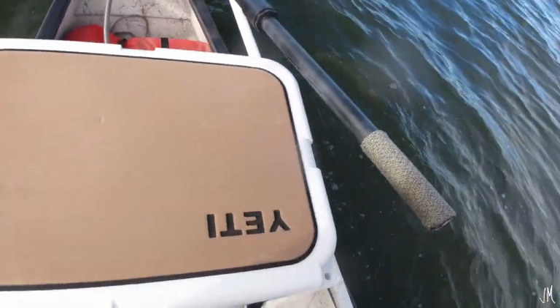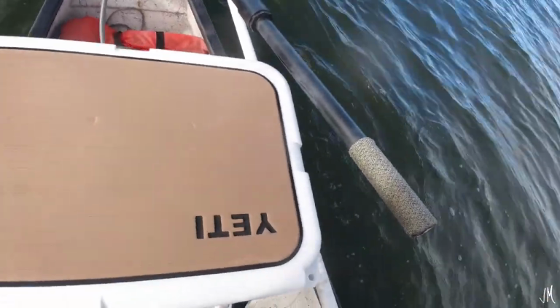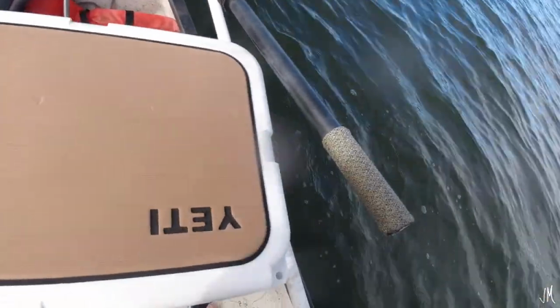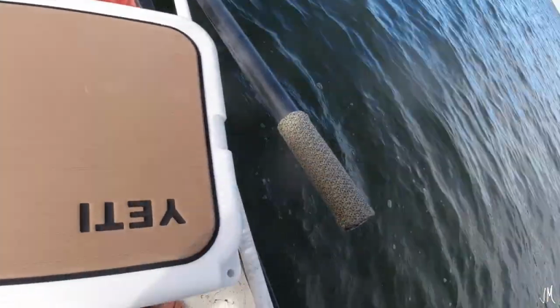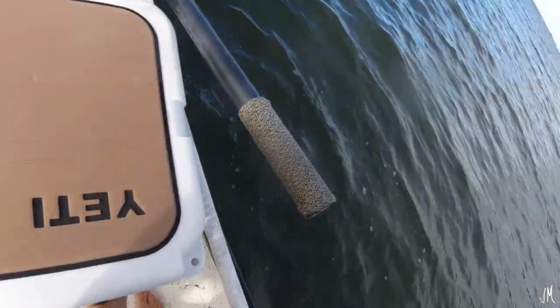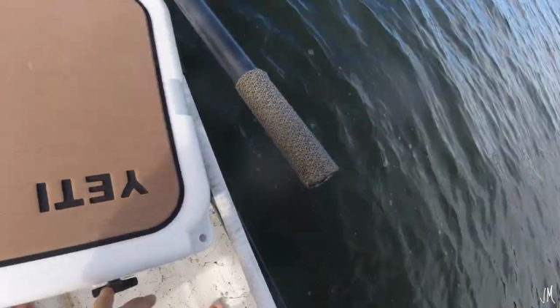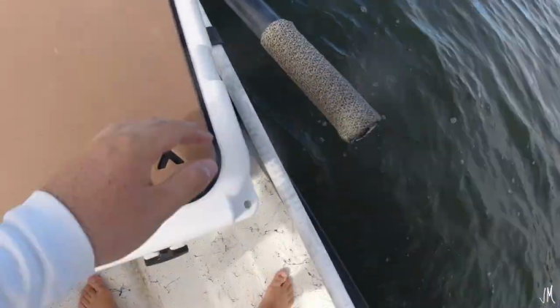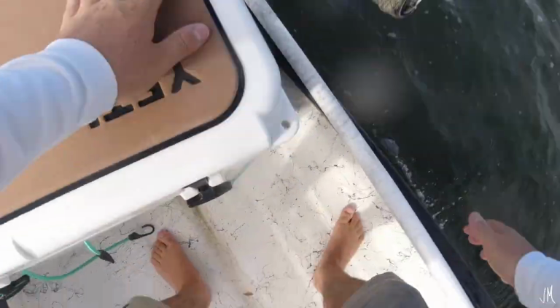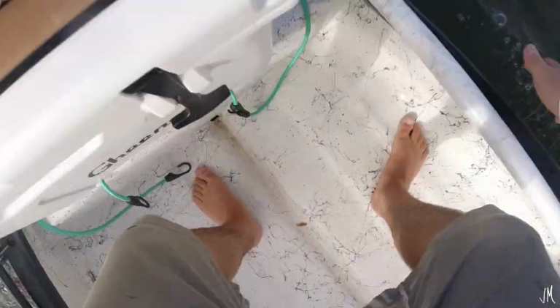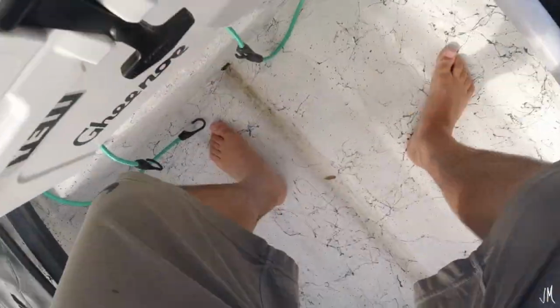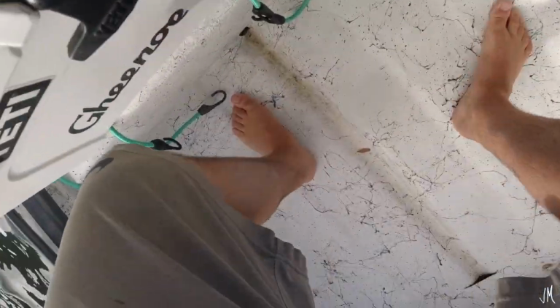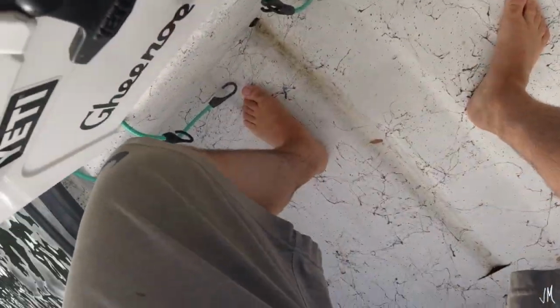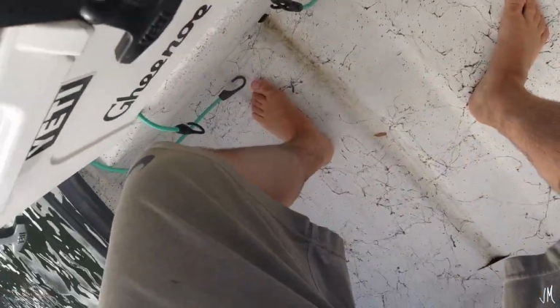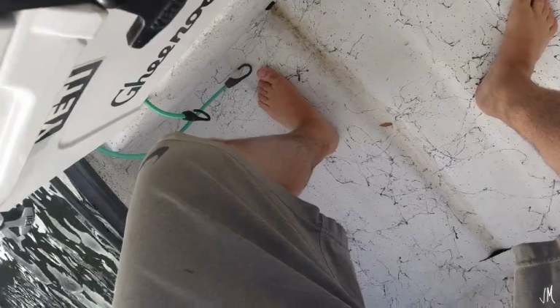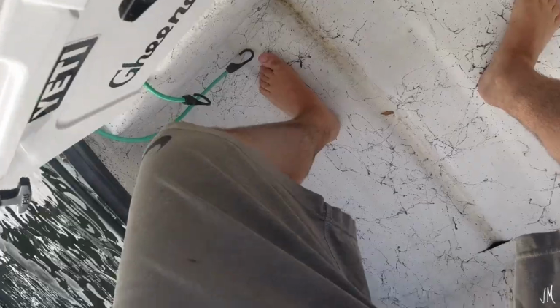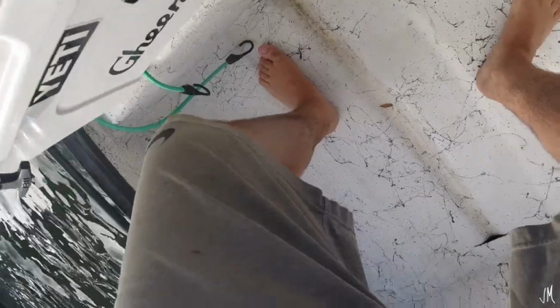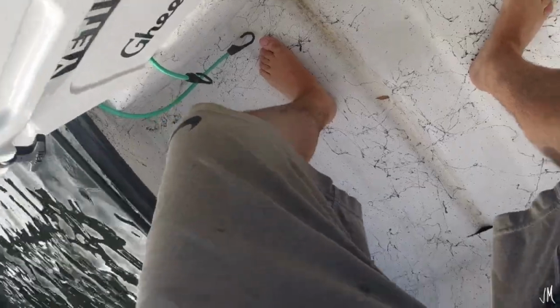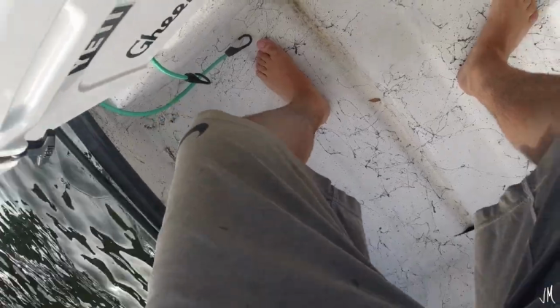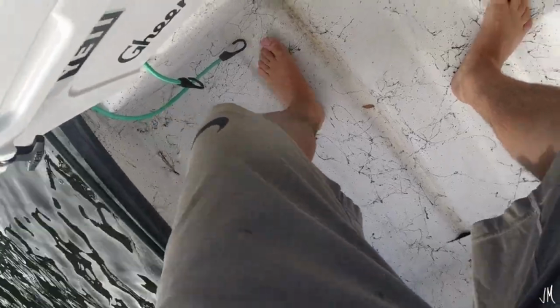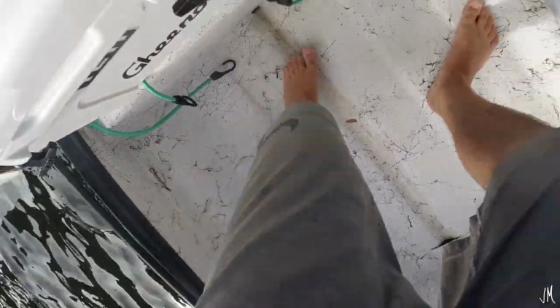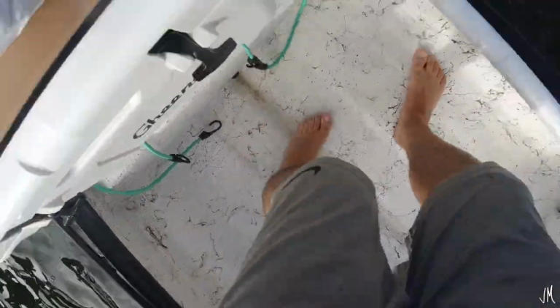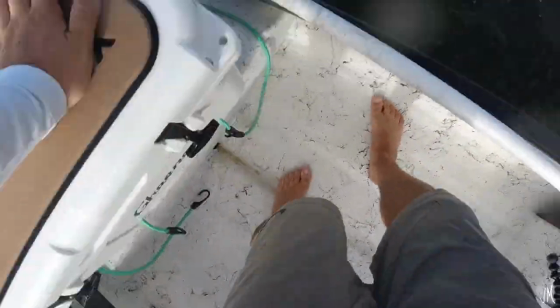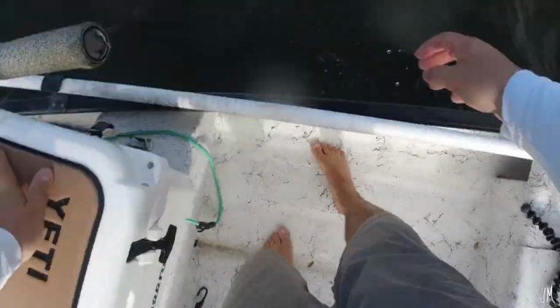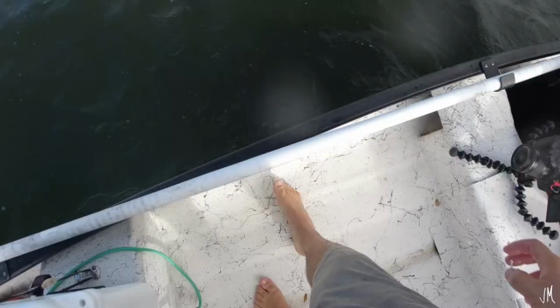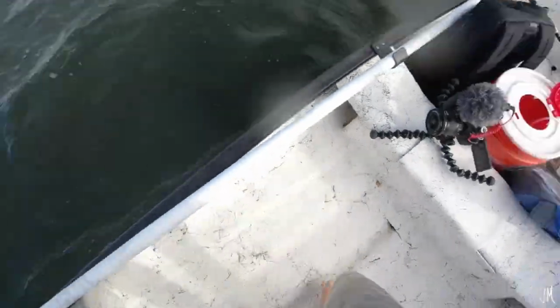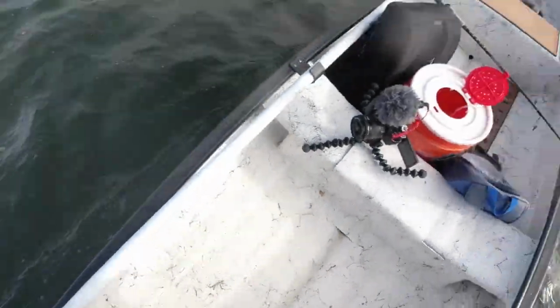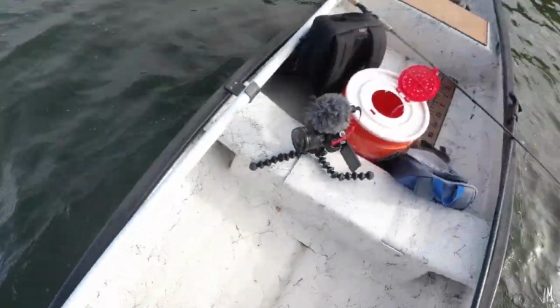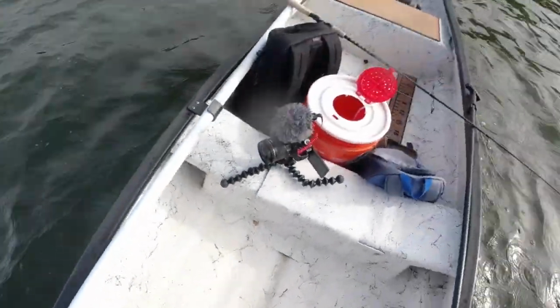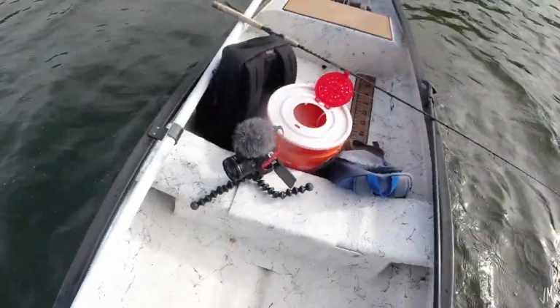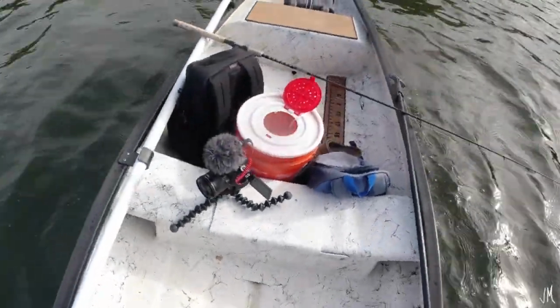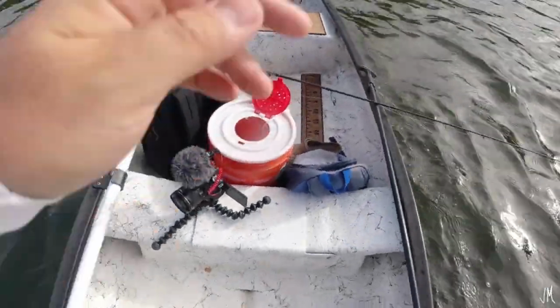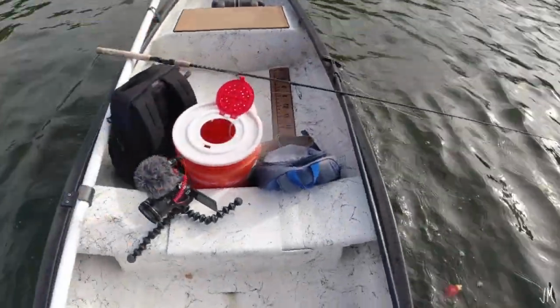He's on ice. Let's see if we can get one more fish for the day.